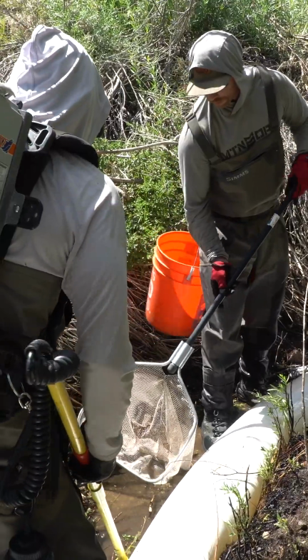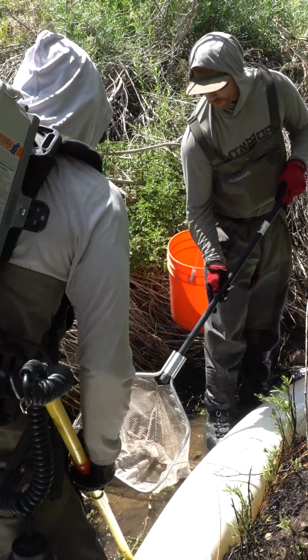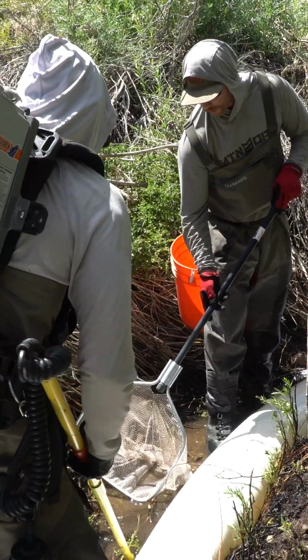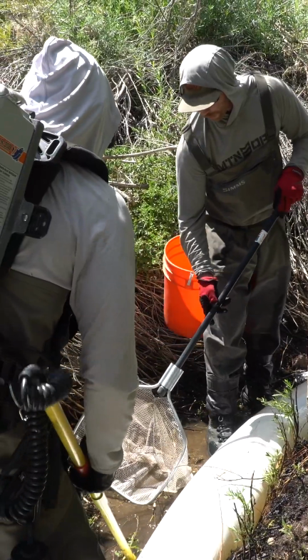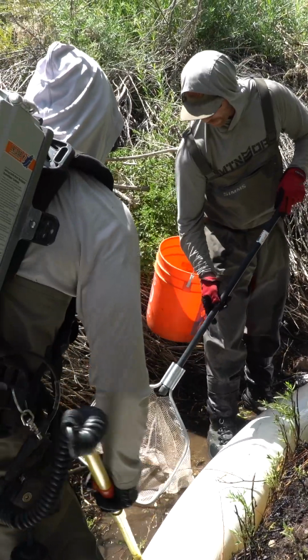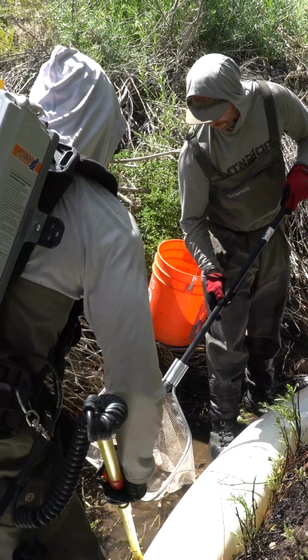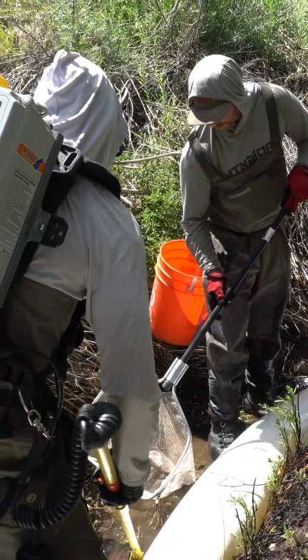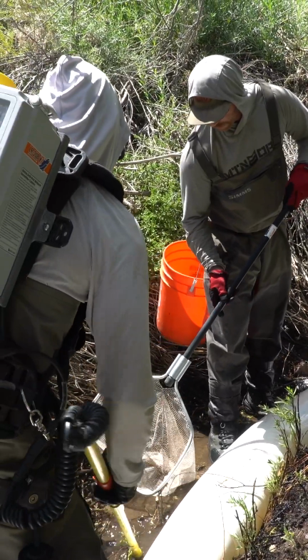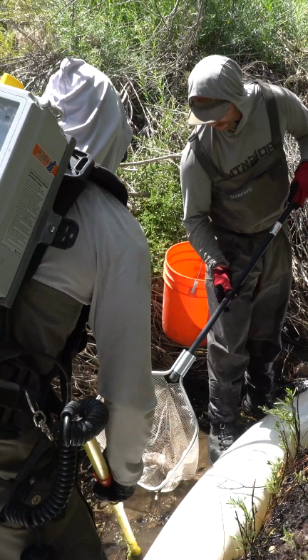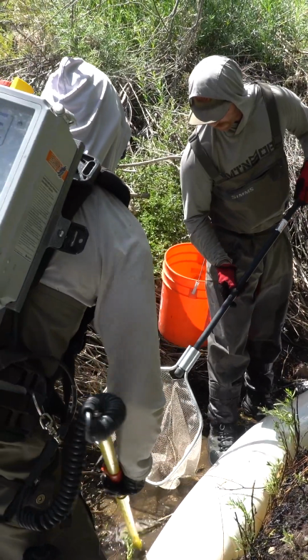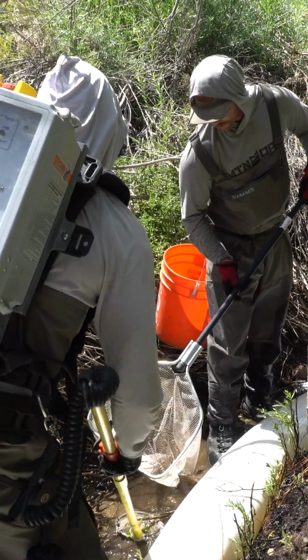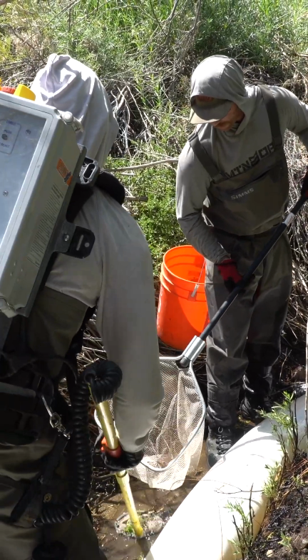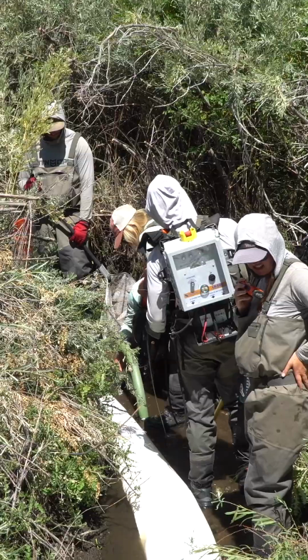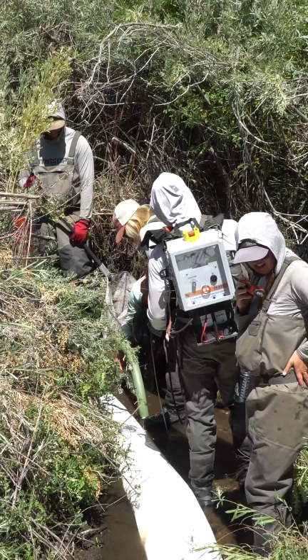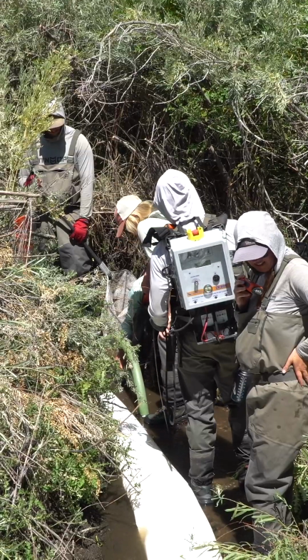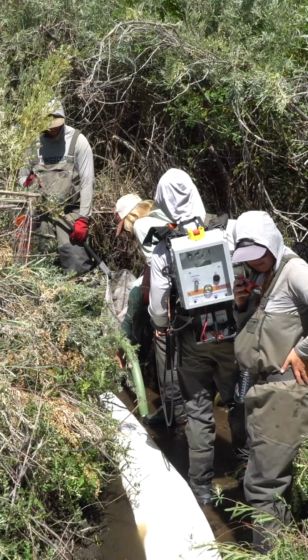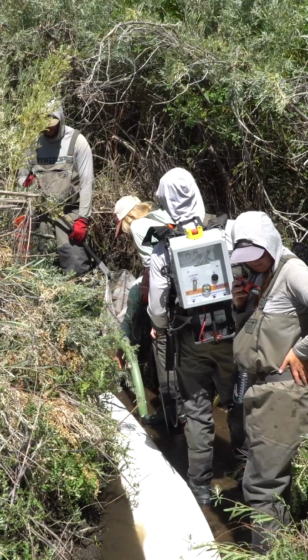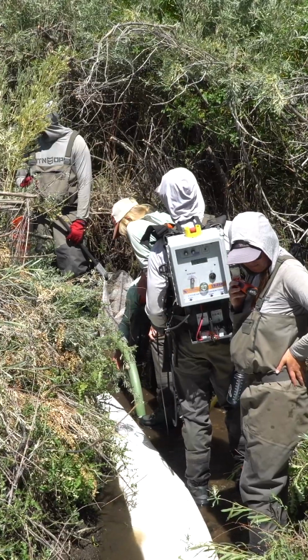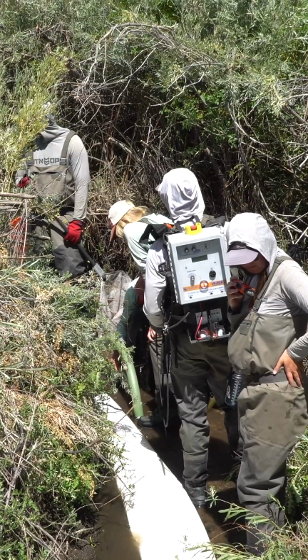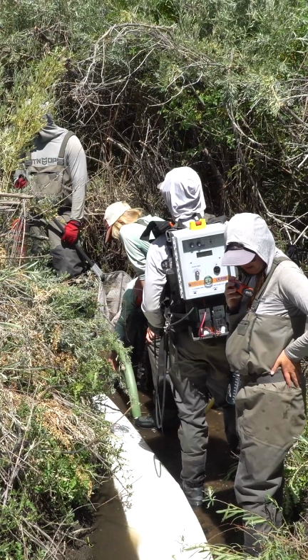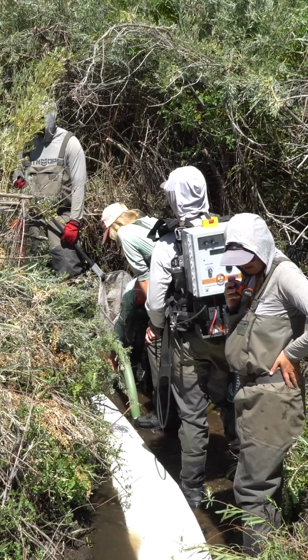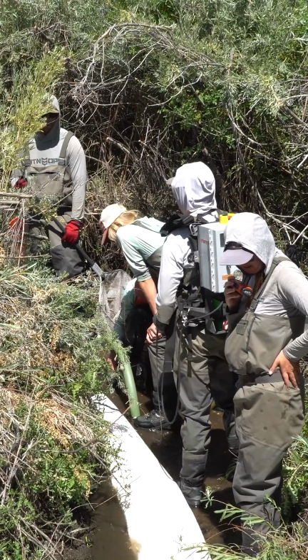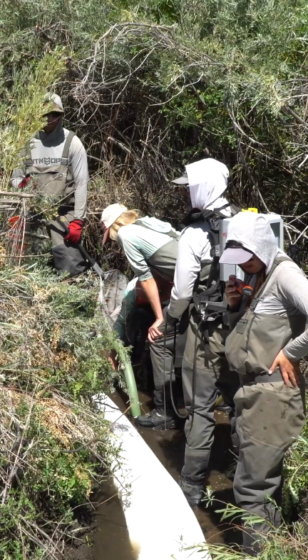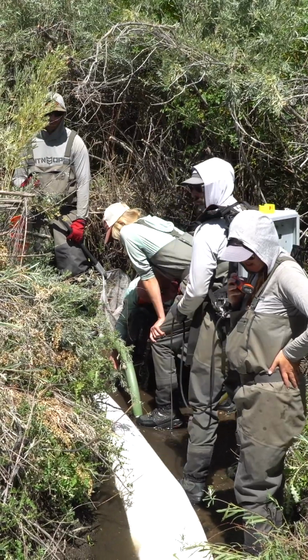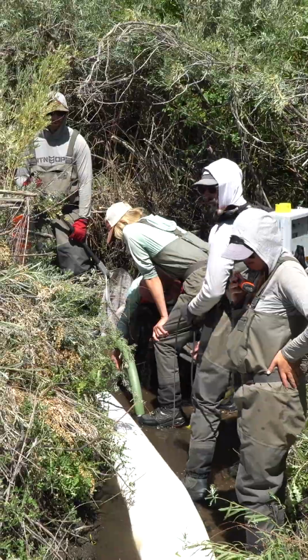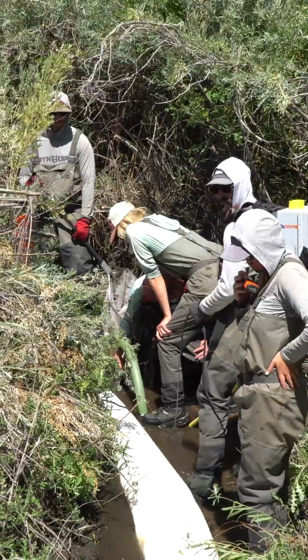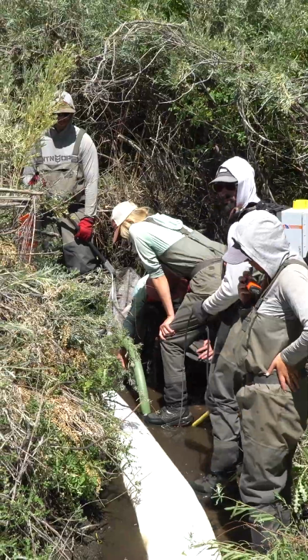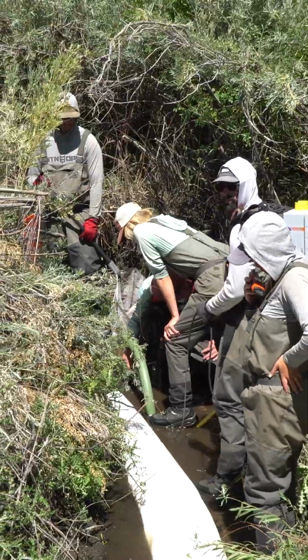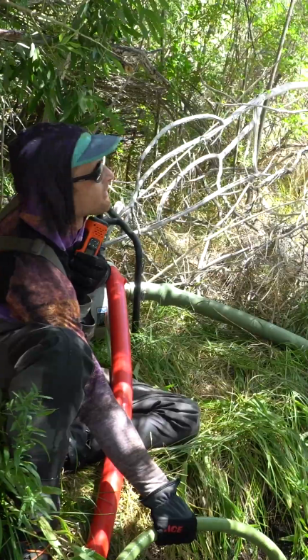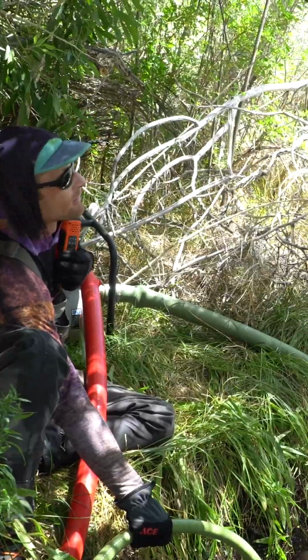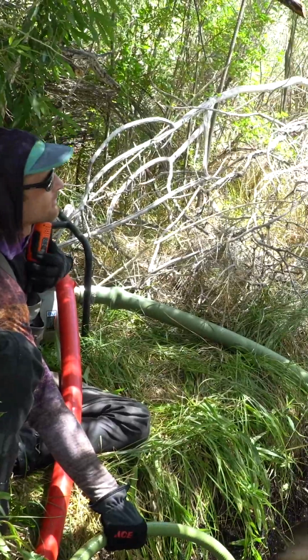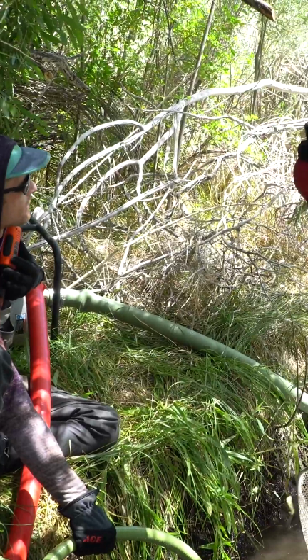The field season's going well. This is our first time out here in Slinkard Creek with California Trout crews and CDFW crews.